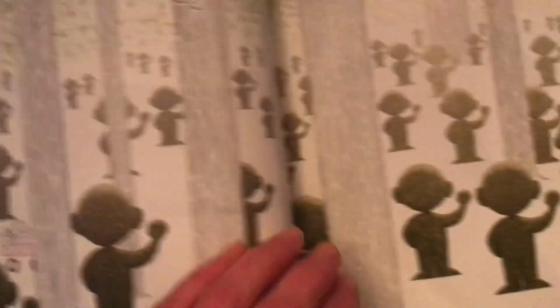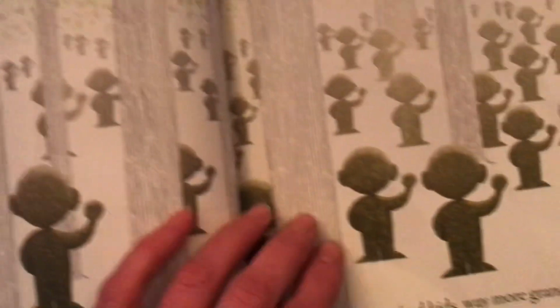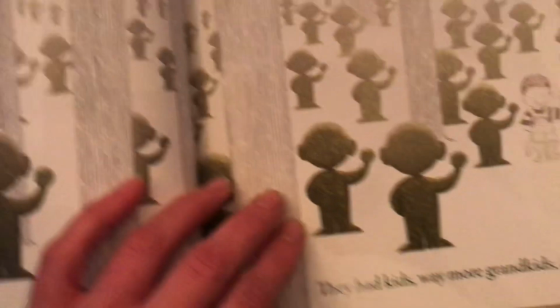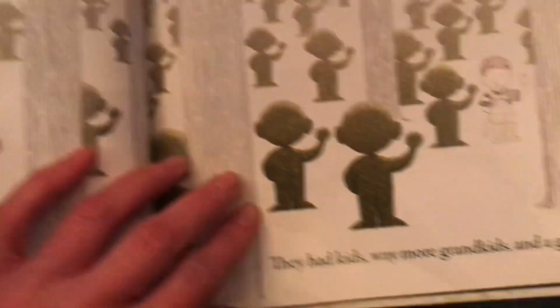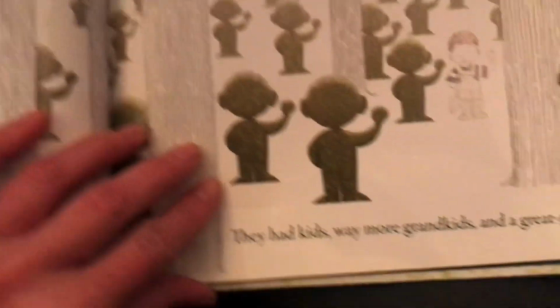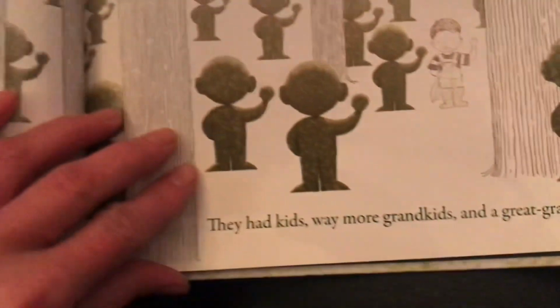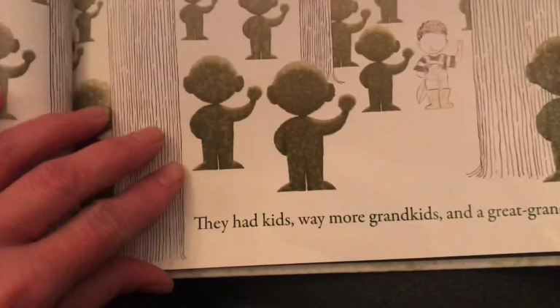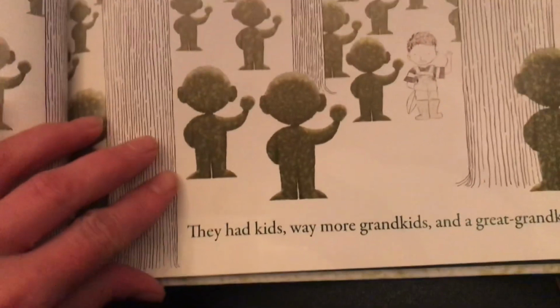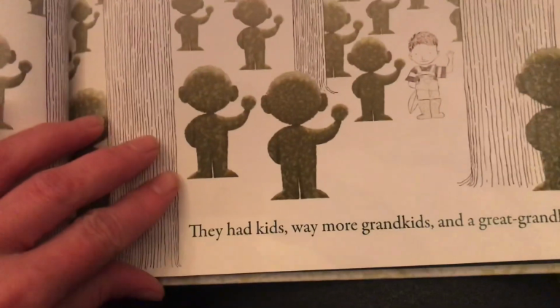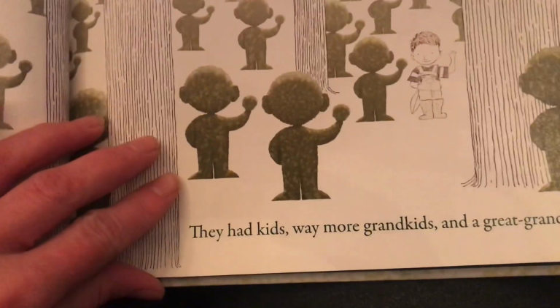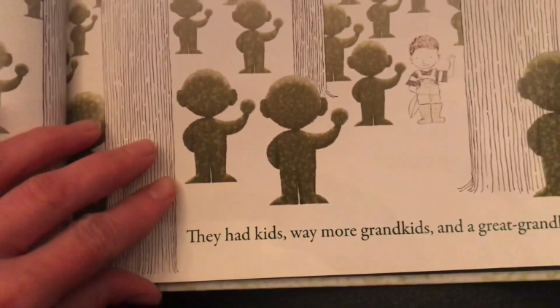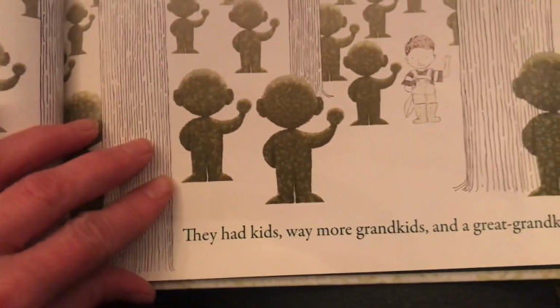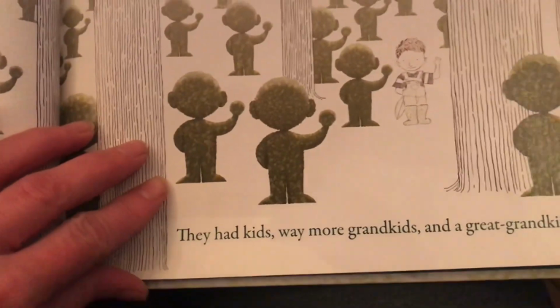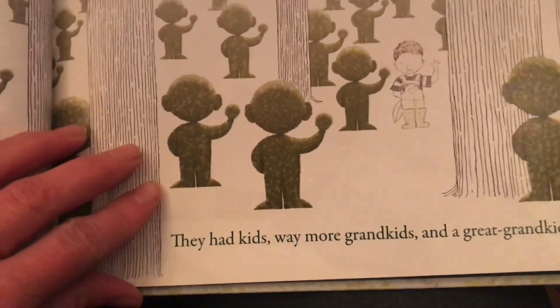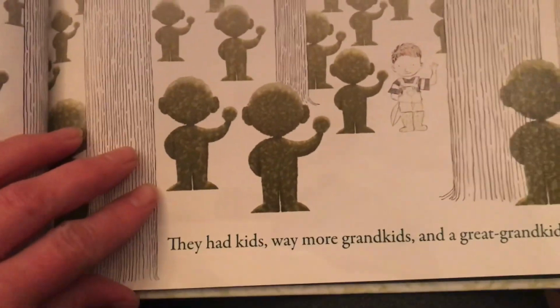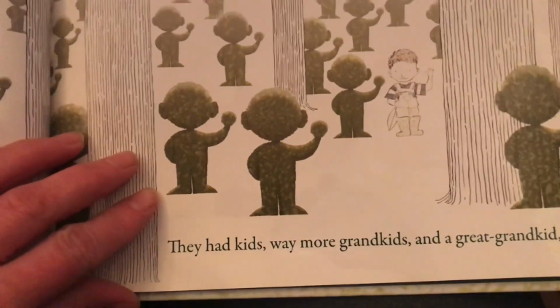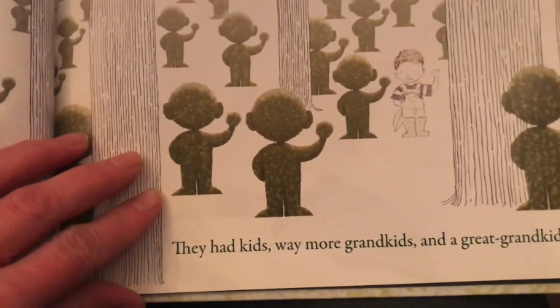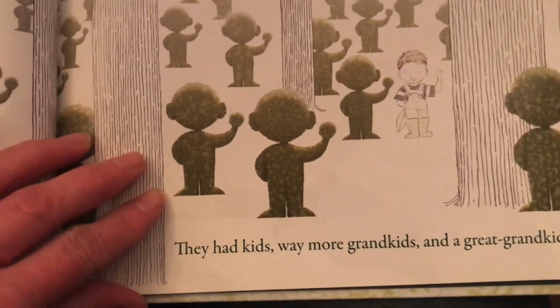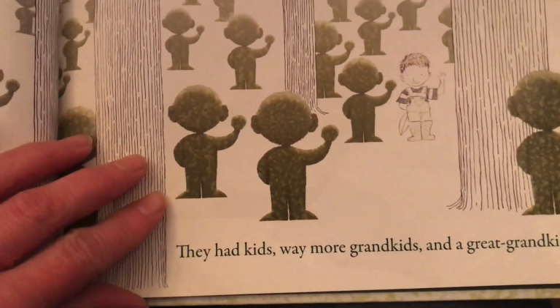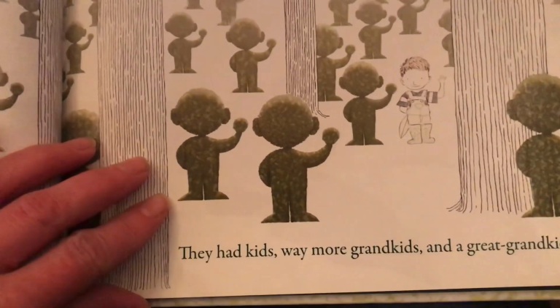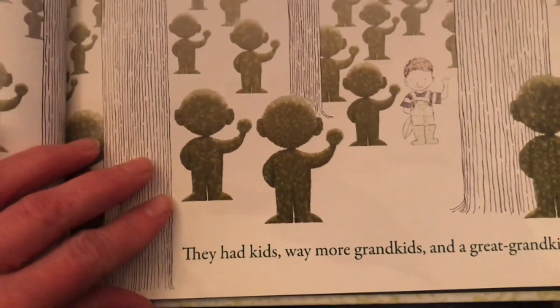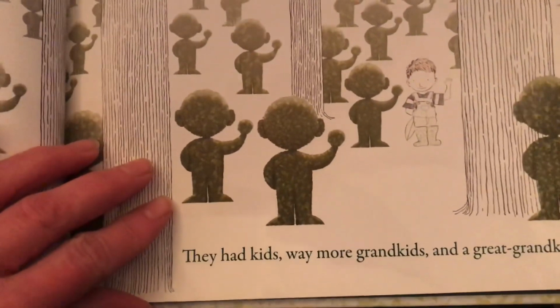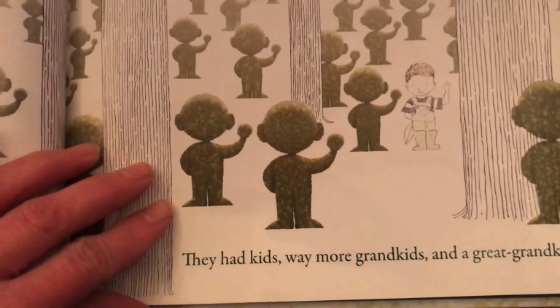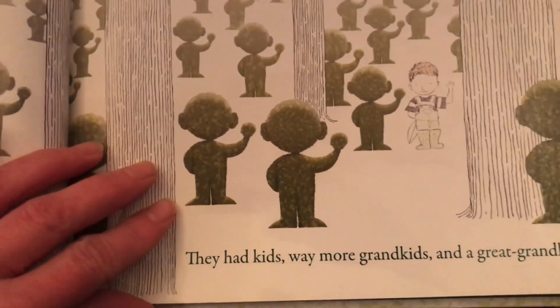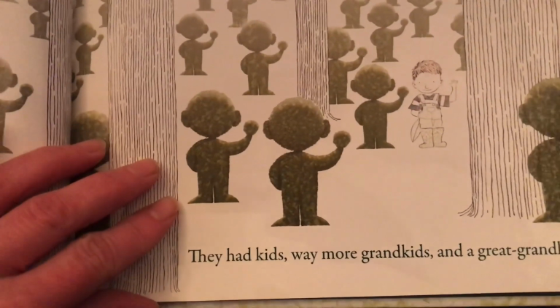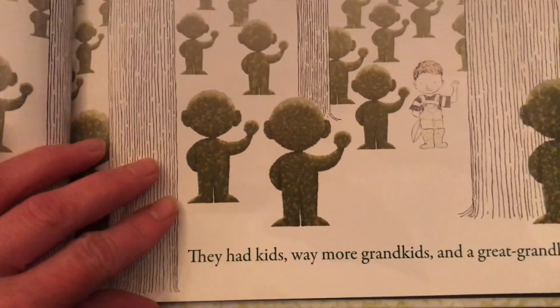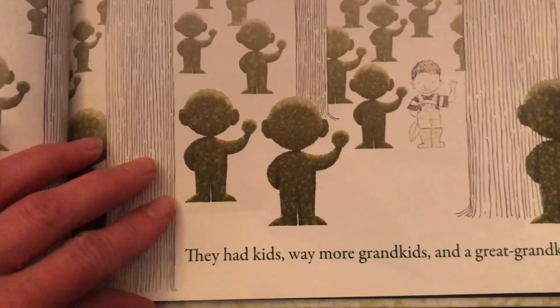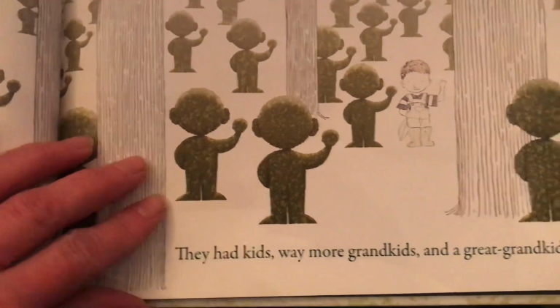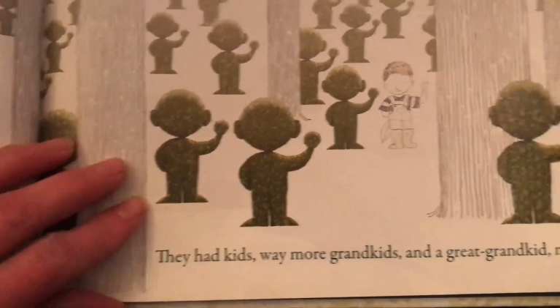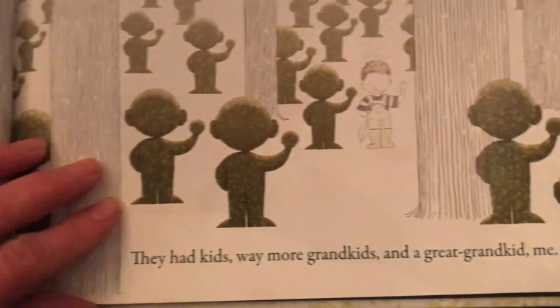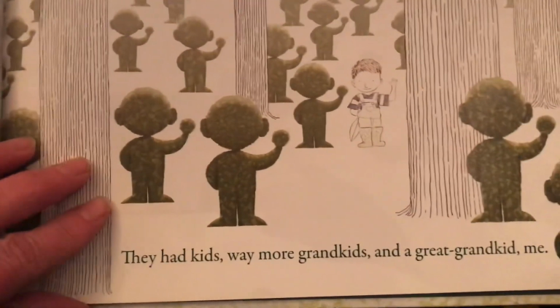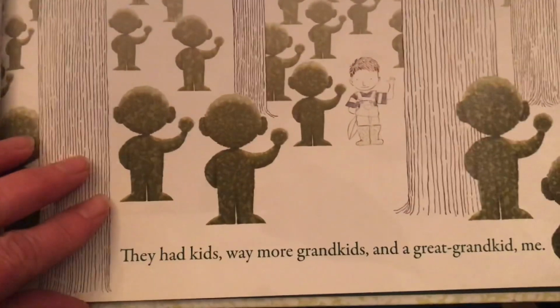They had kids. Way more grandkids. And a great-grandchild. Me.